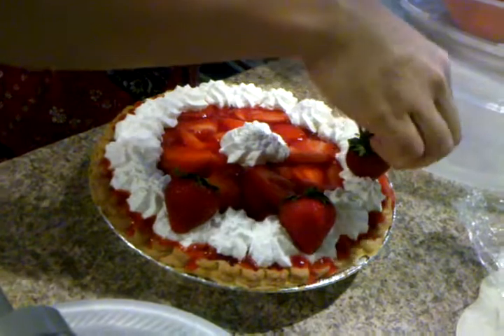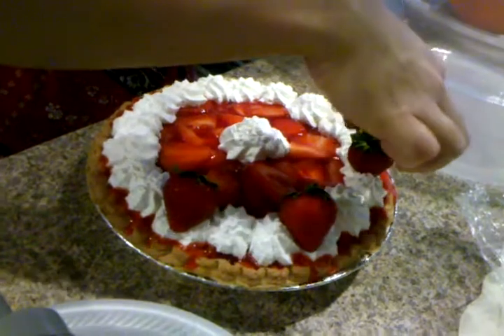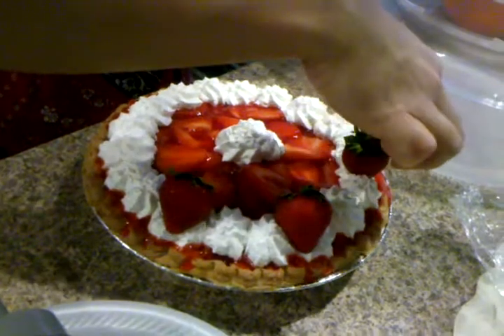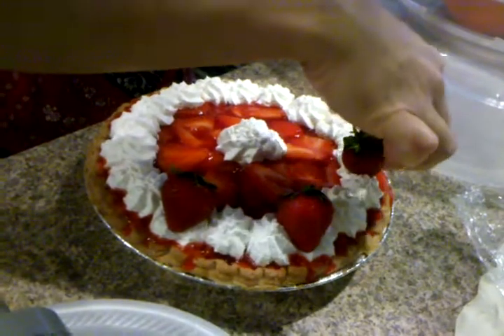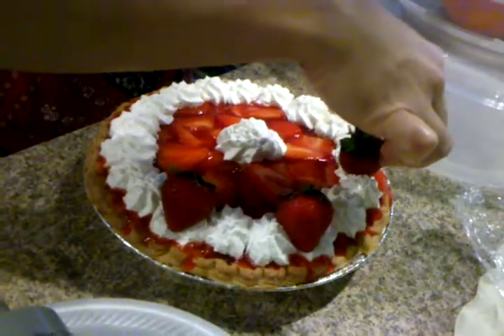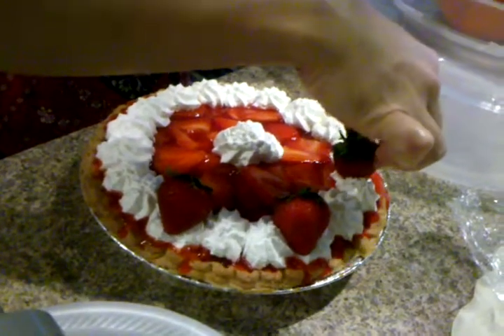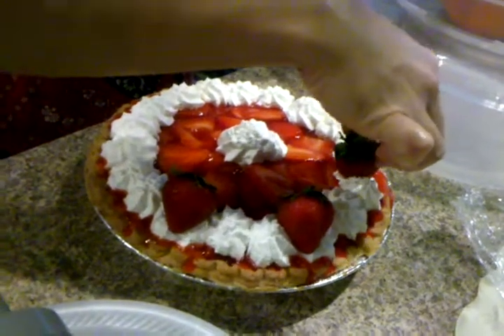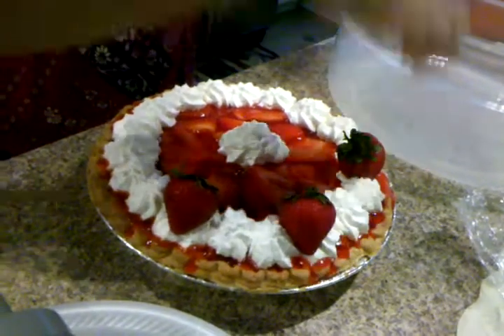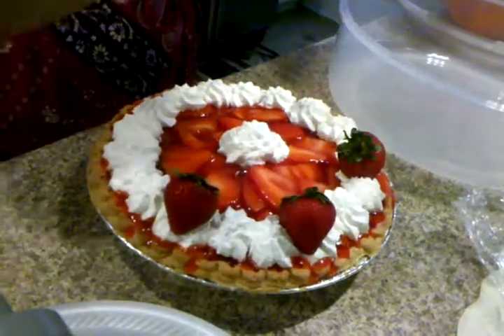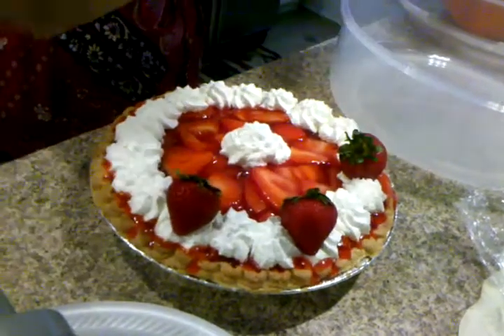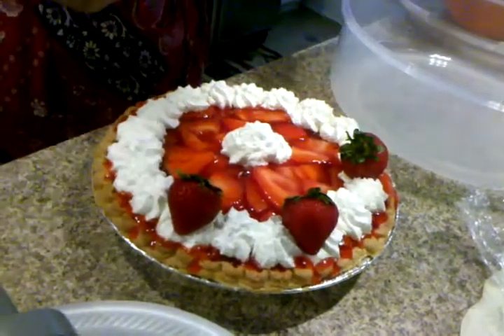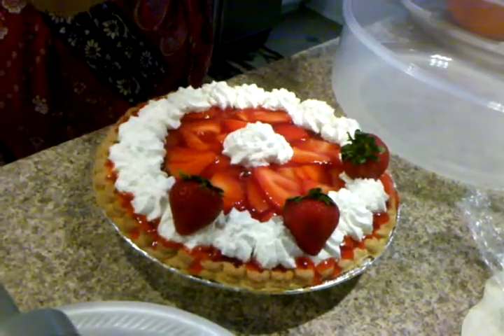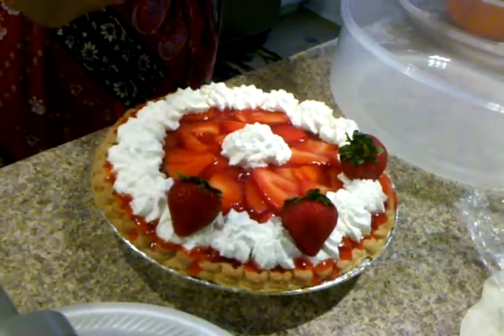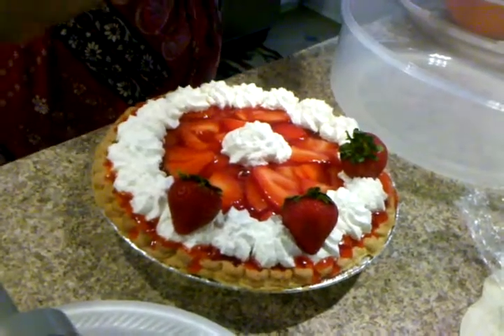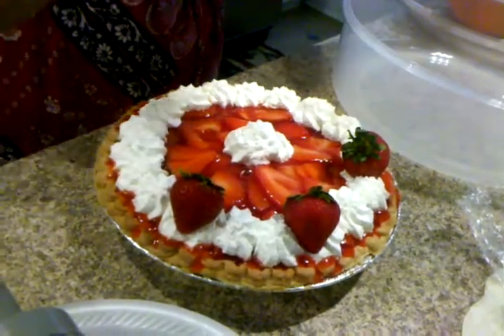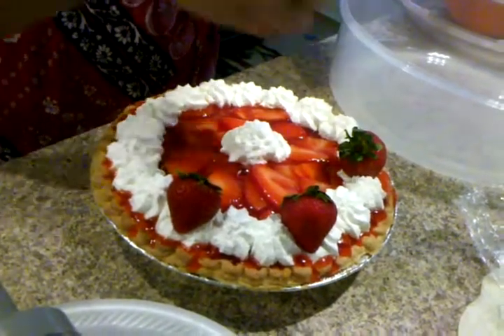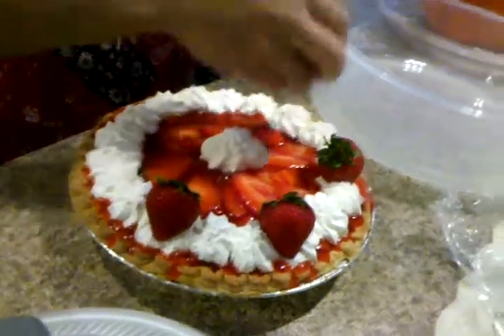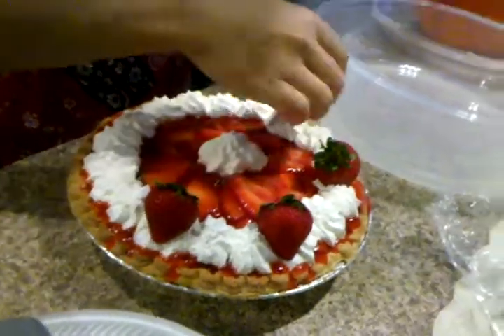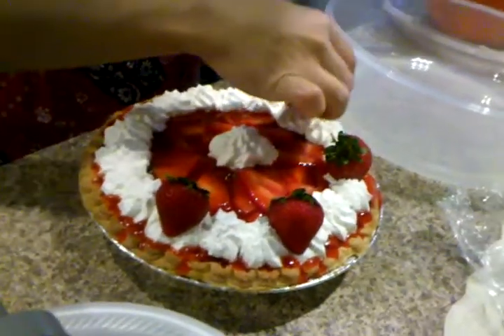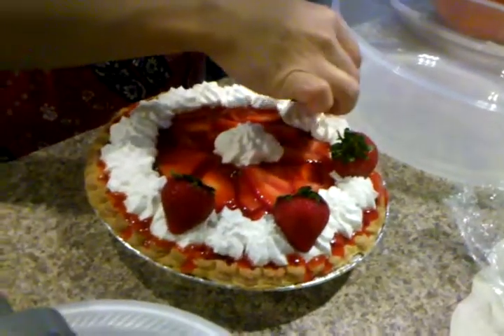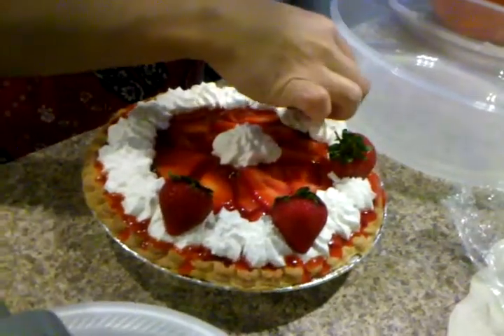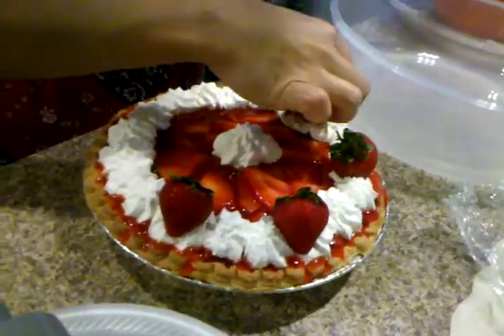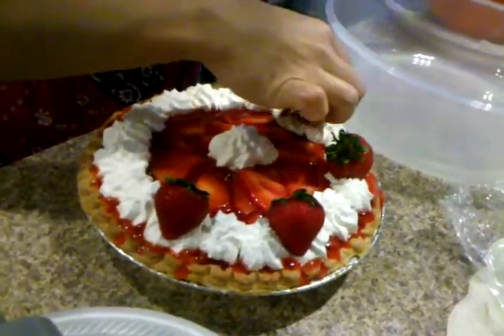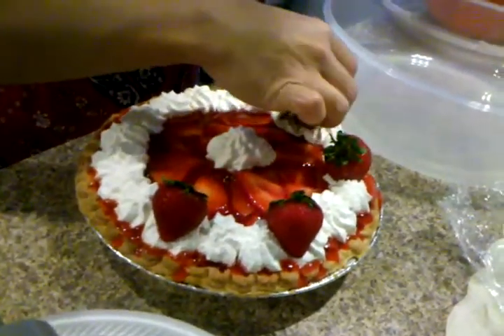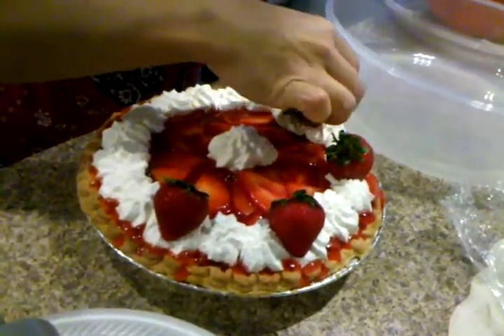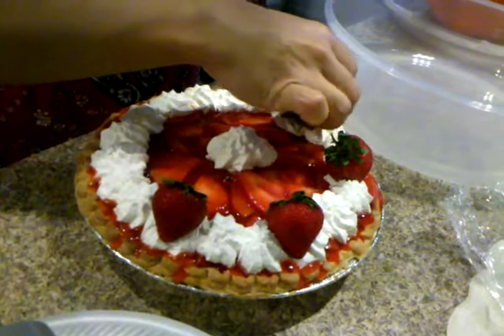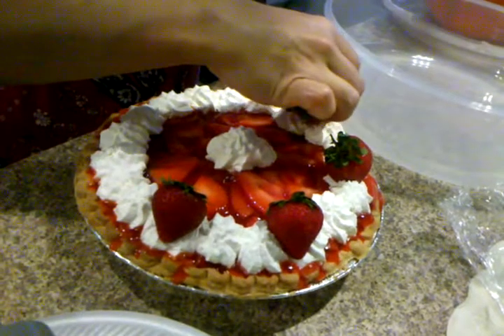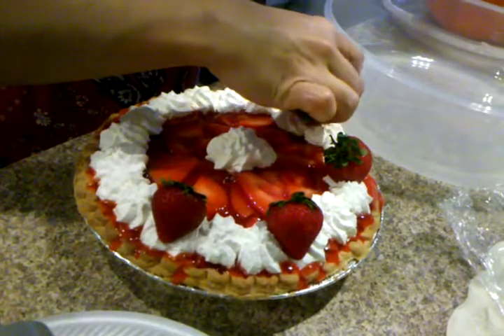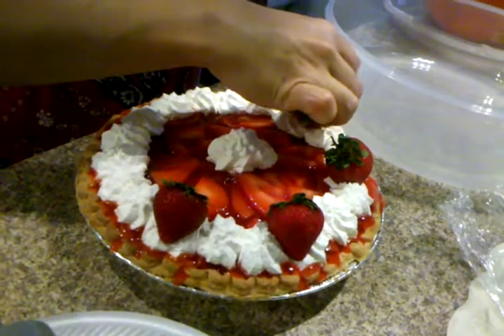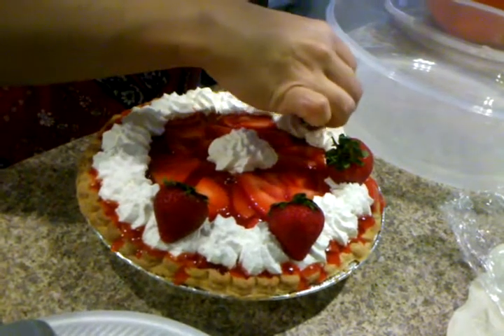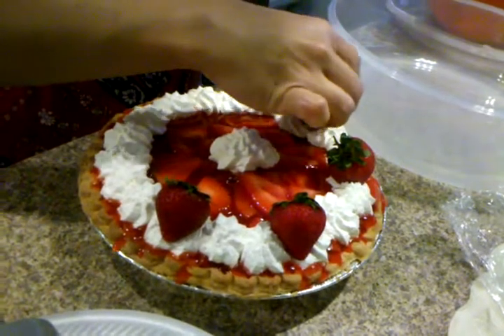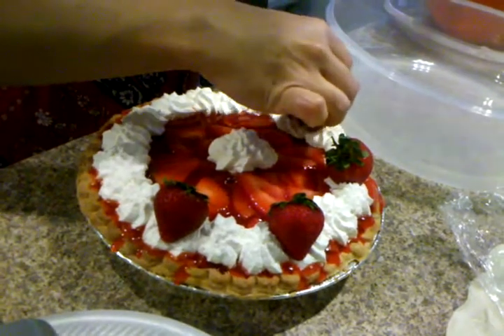Those are some bomb strawberries. They're sweet — smell them. They're sweet.